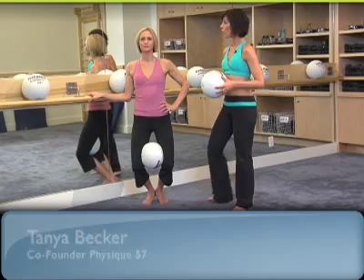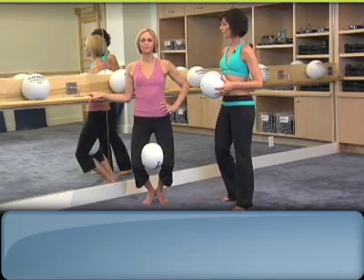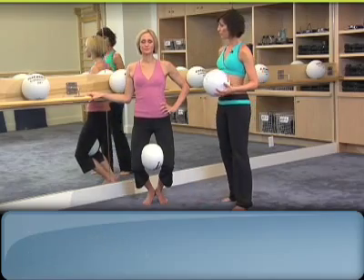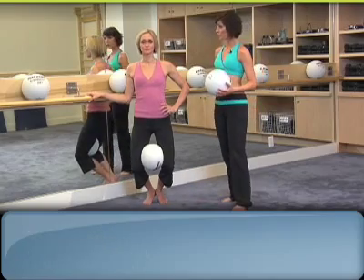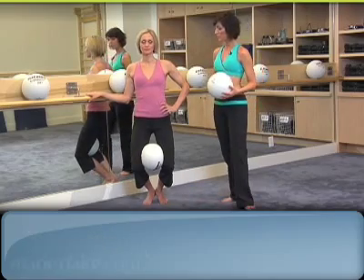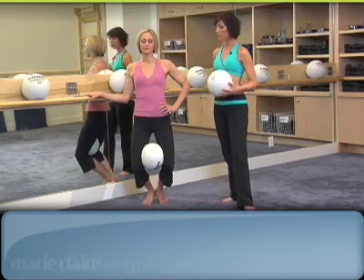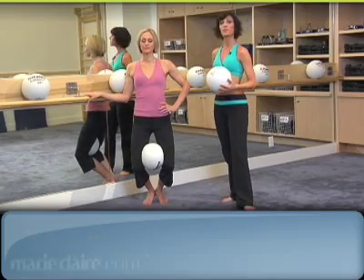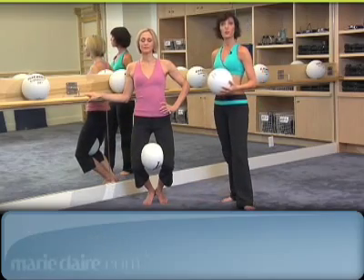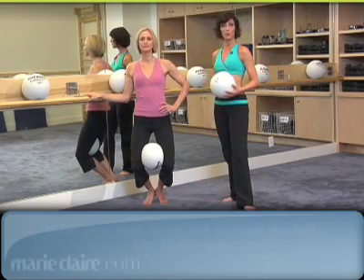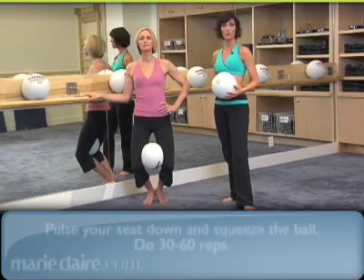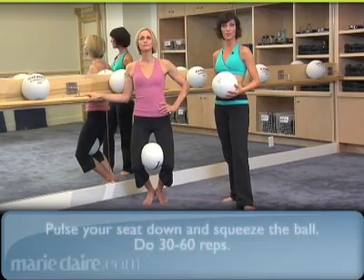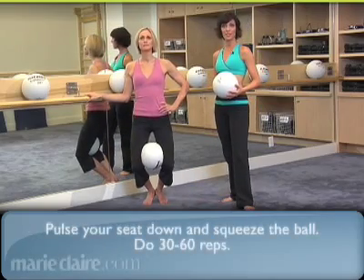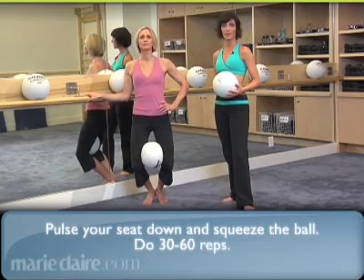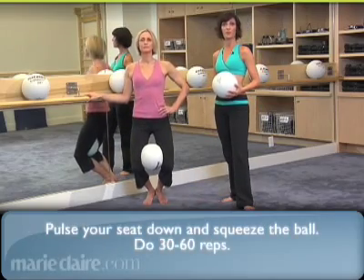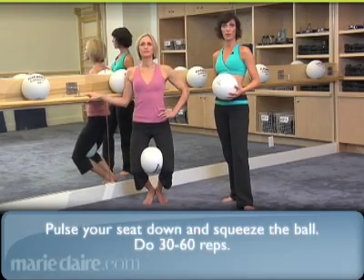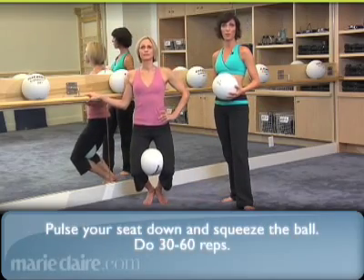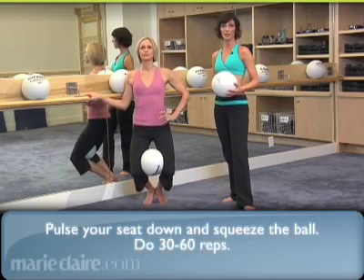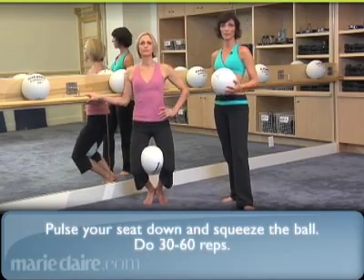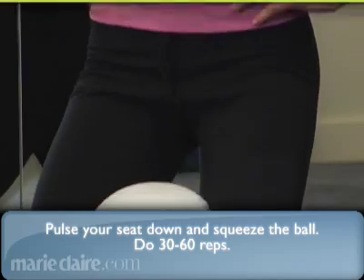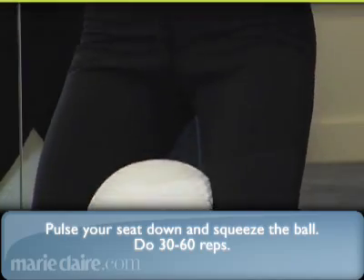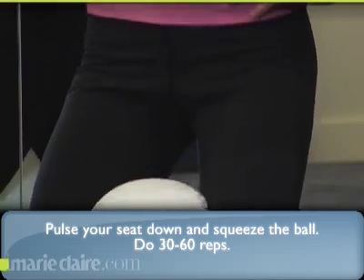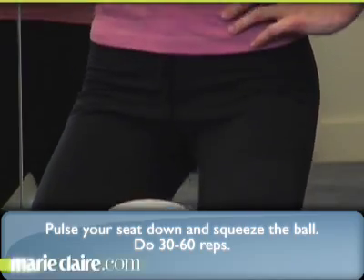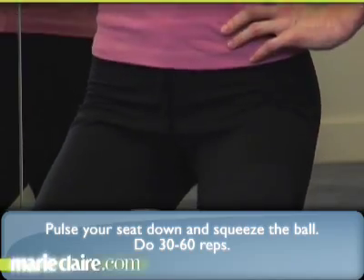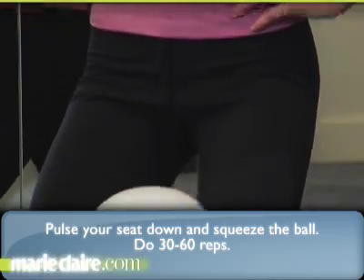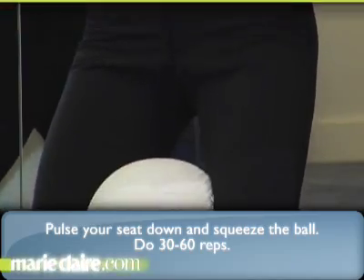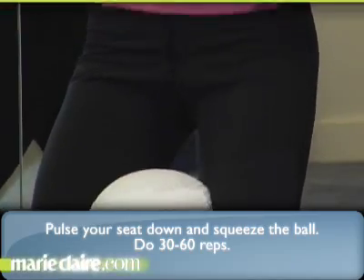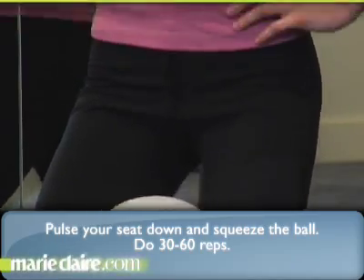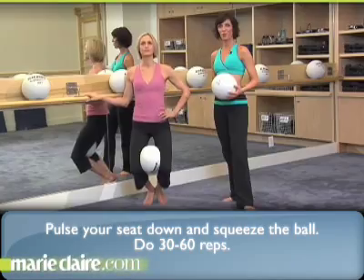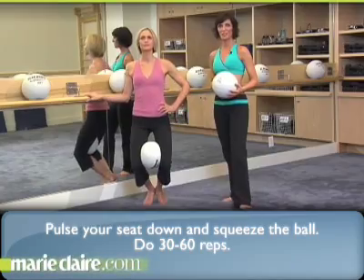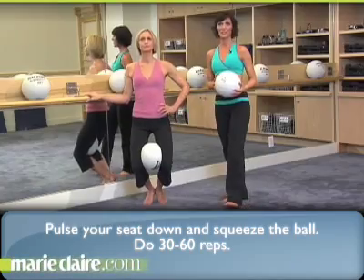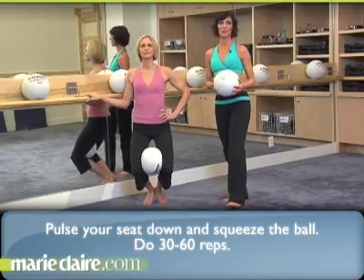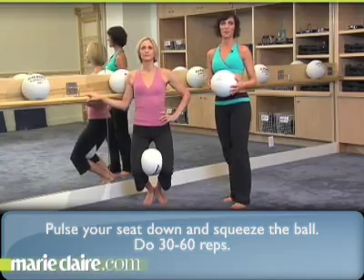Holding onto a sturdy surface, start to pulse your seat down at a midway point. Squeeze the ball and do about 30 to 60 reps.